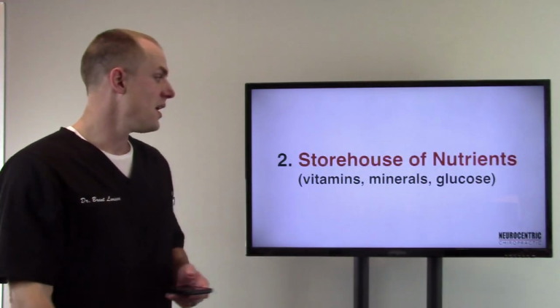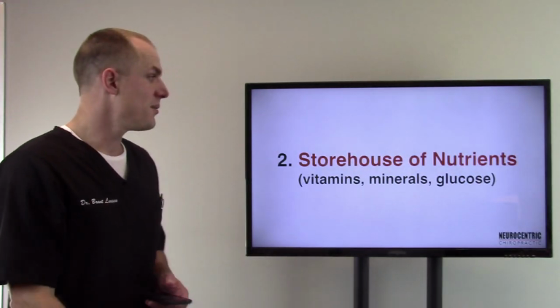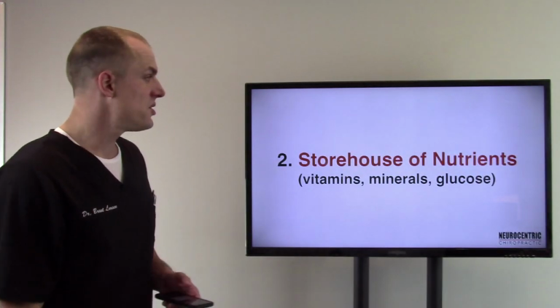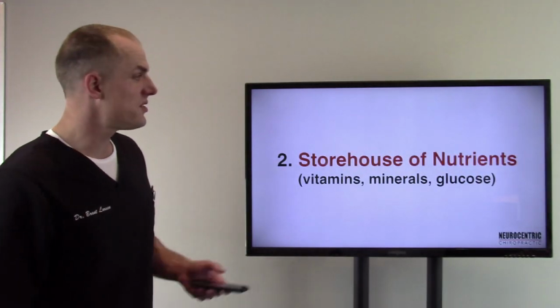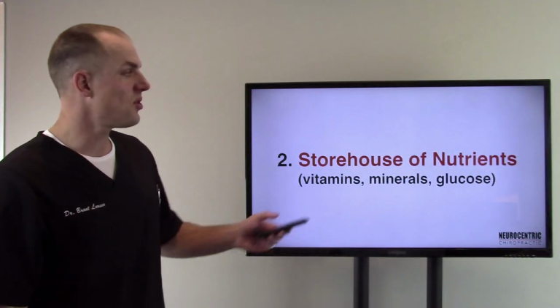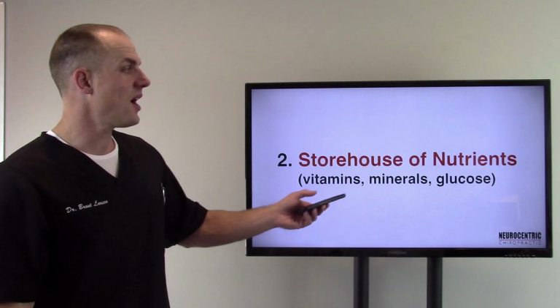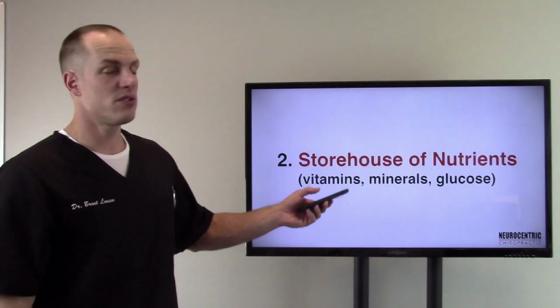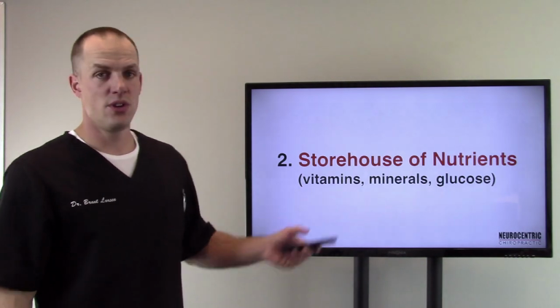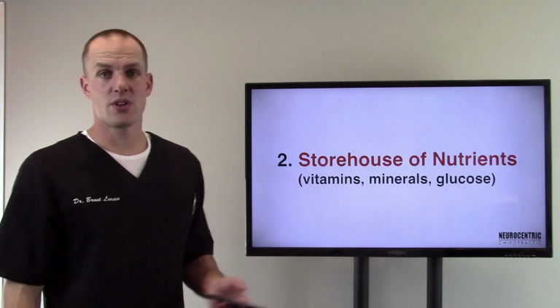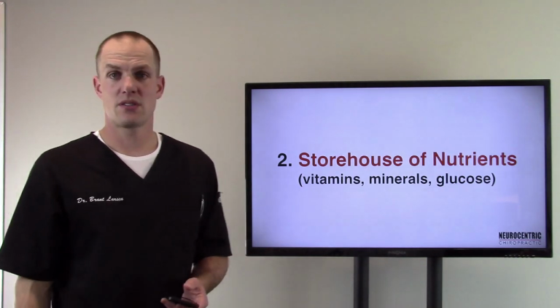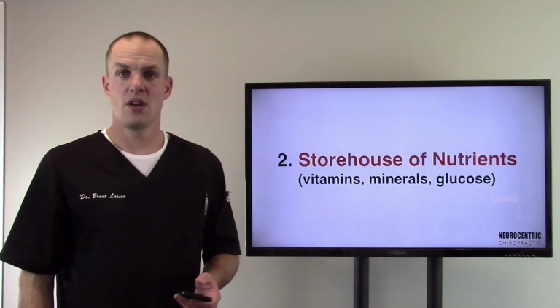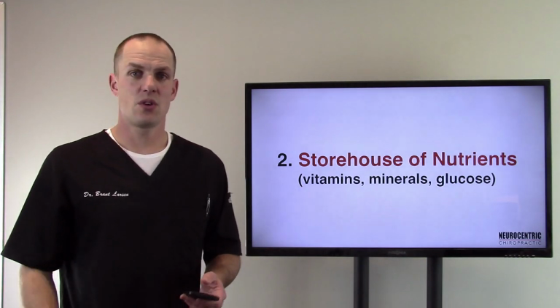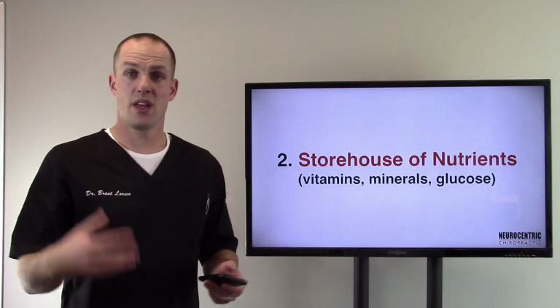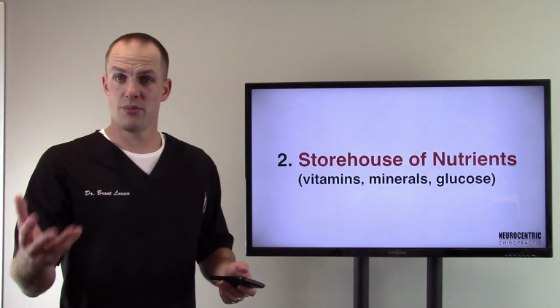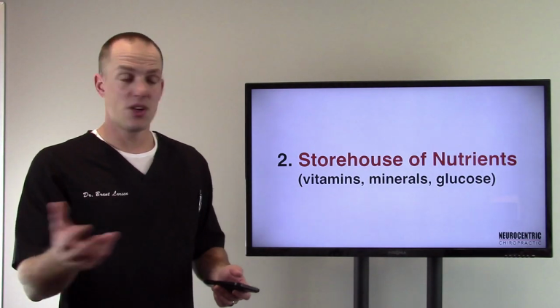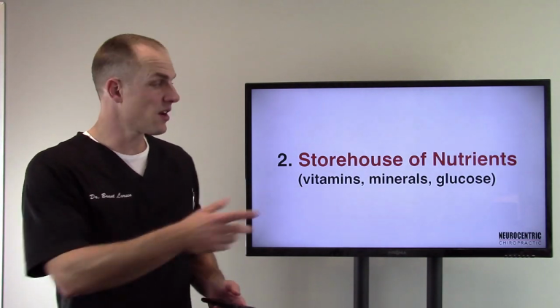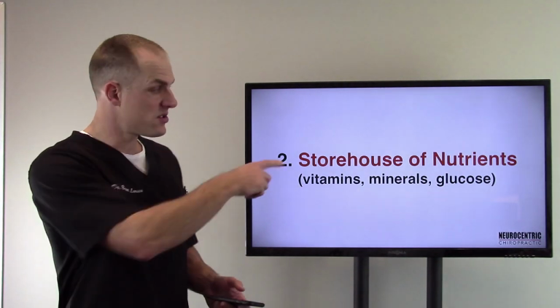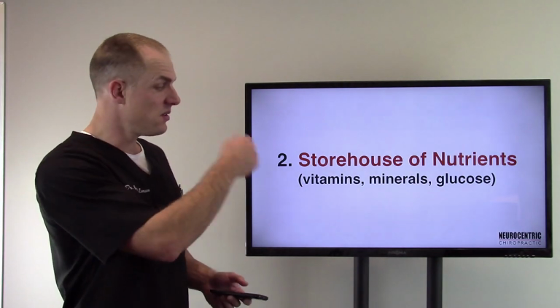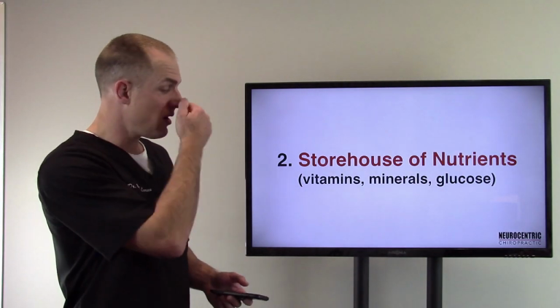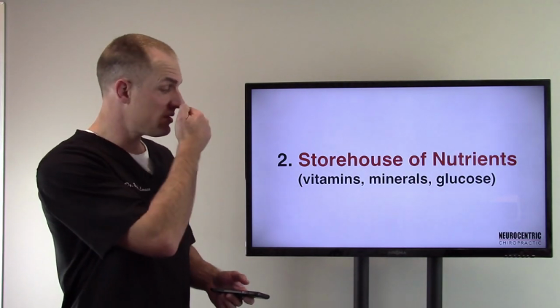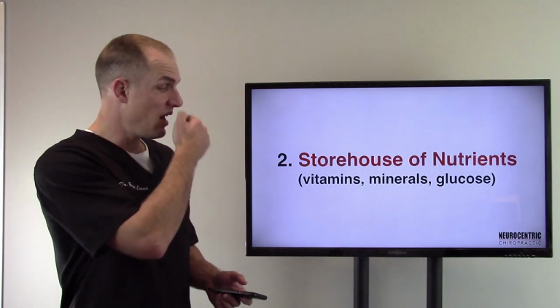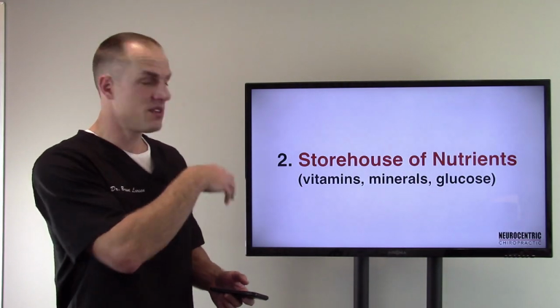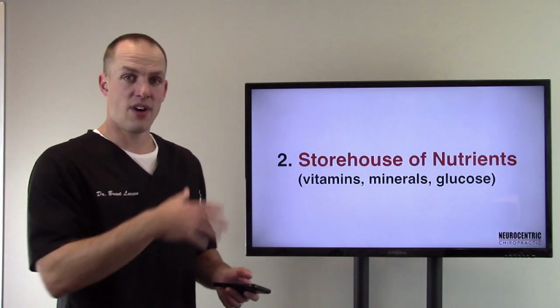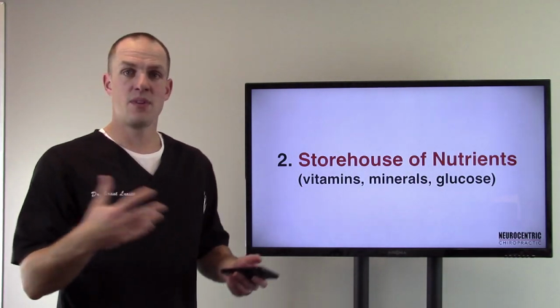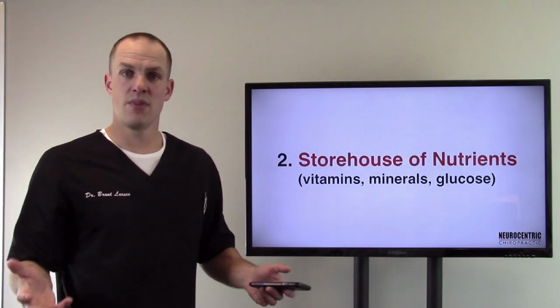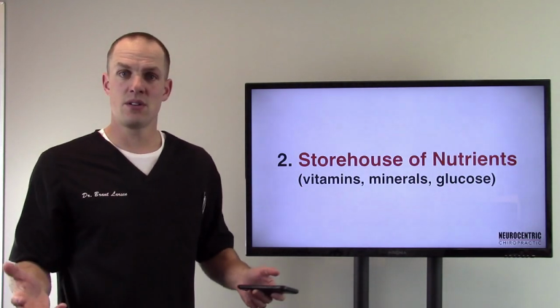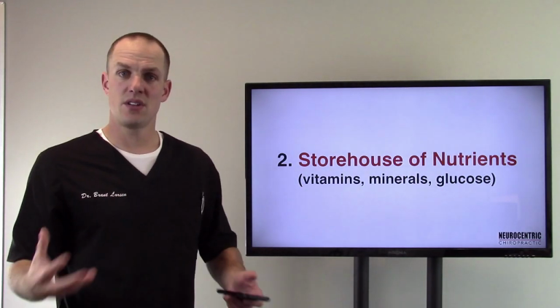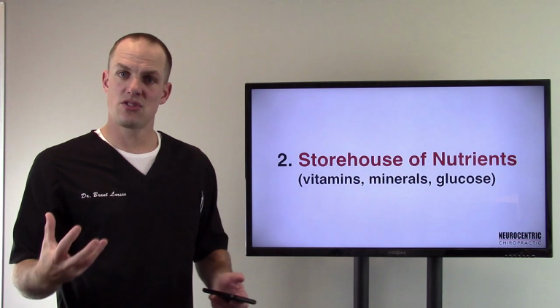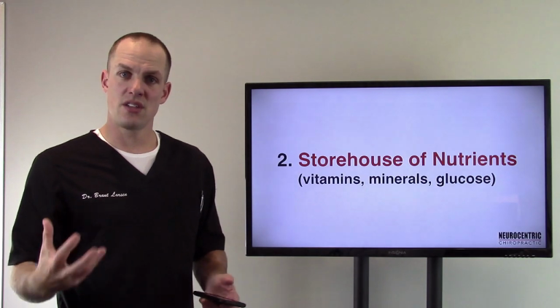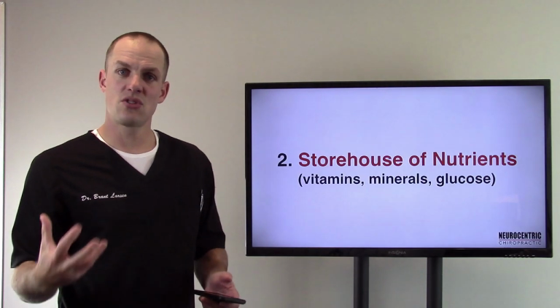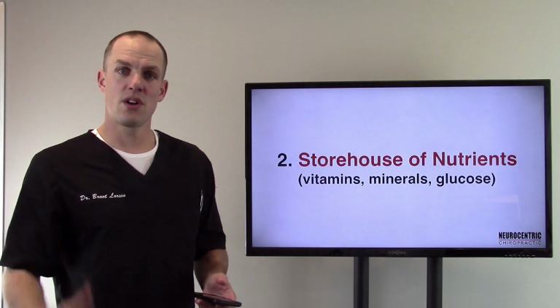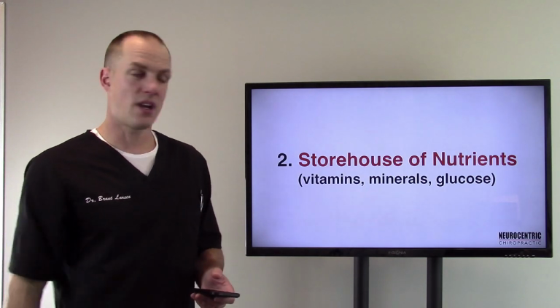Number two: it's a storehouse of nutrients. Think blood sugar, which is glucose, as well as vitamins and minerals. It's a storage site.